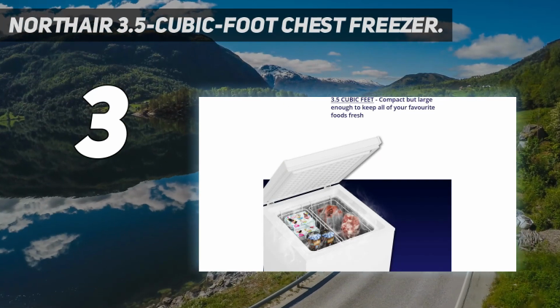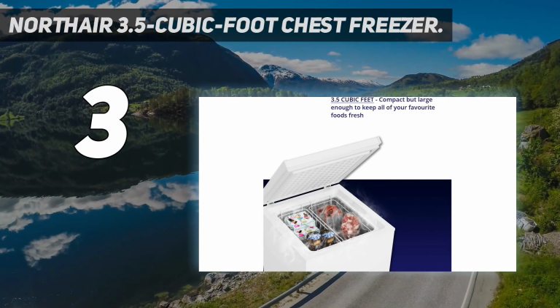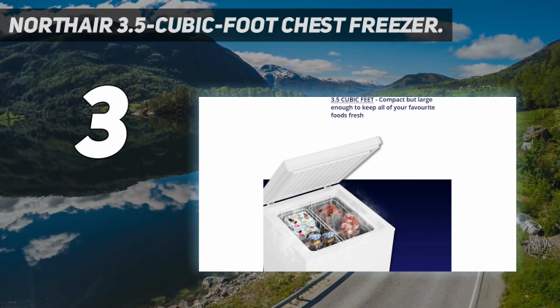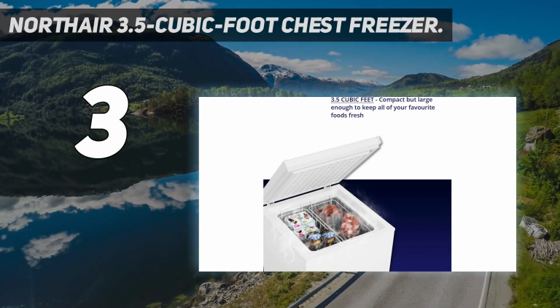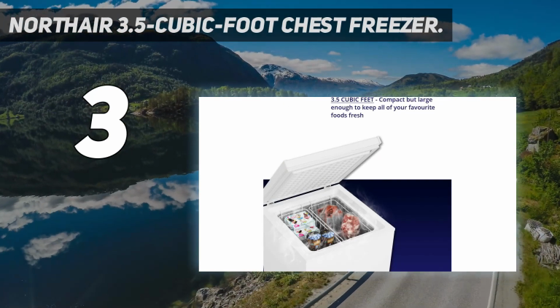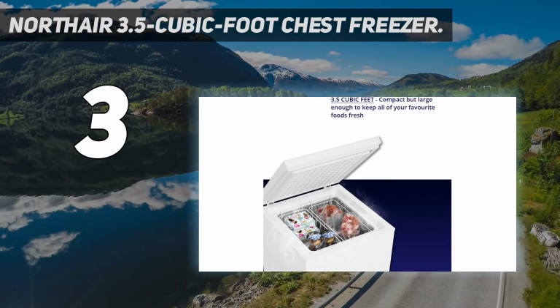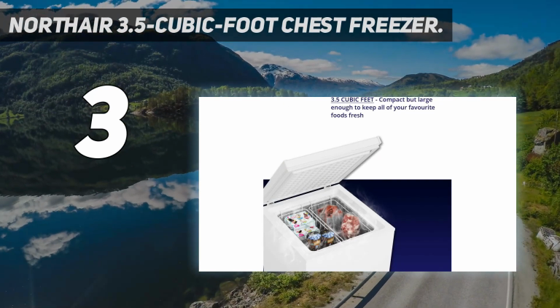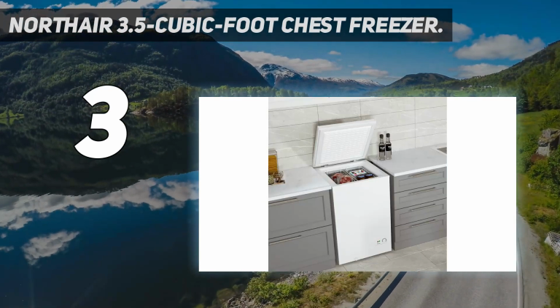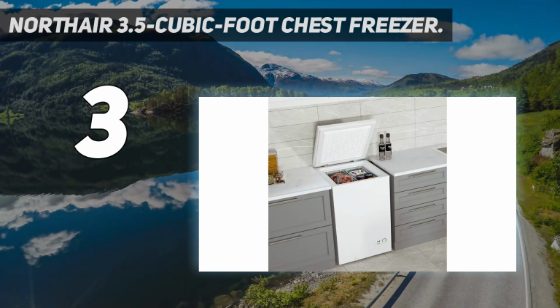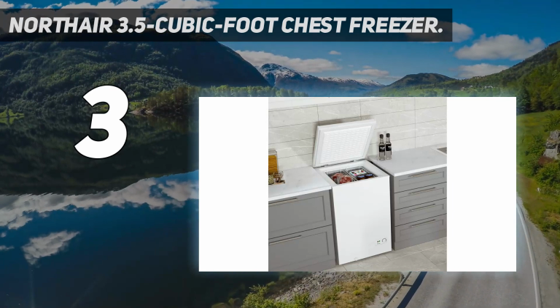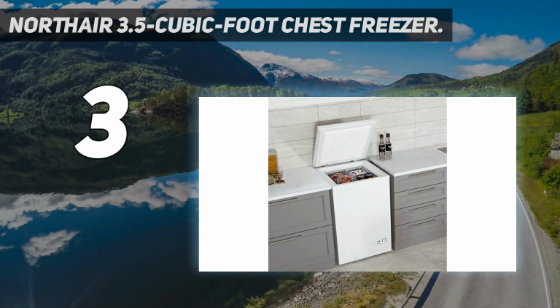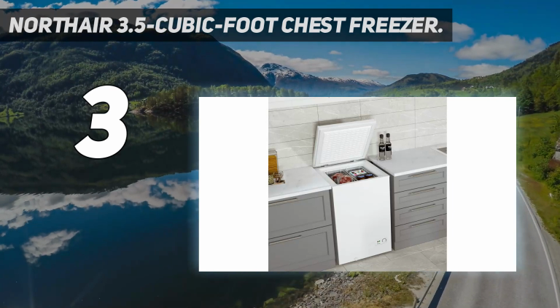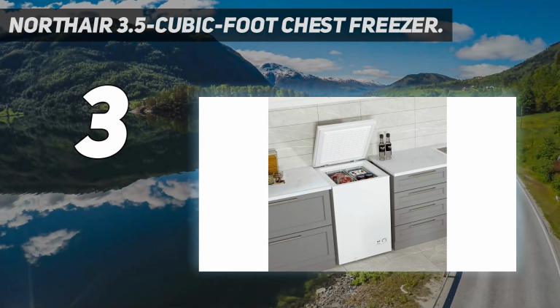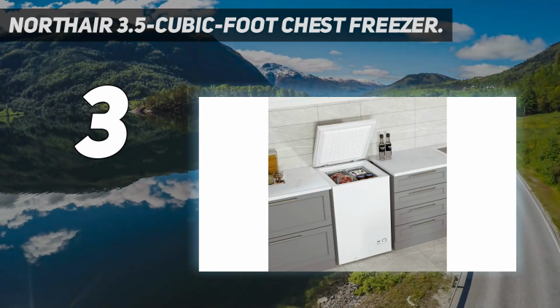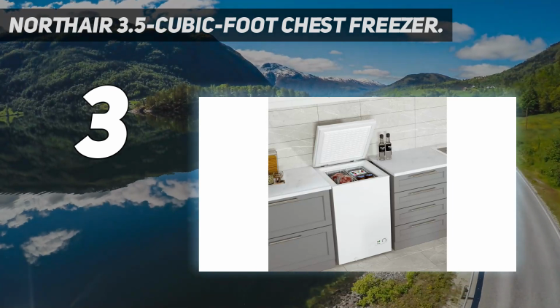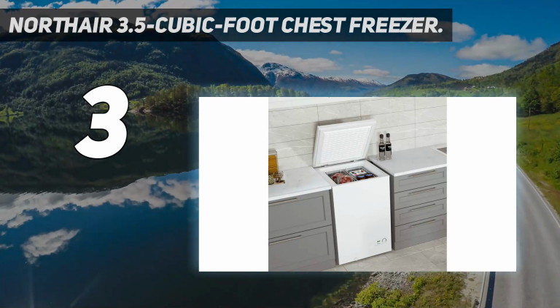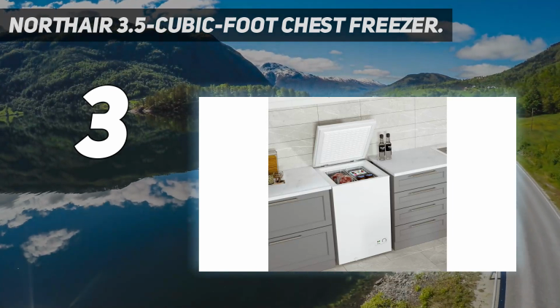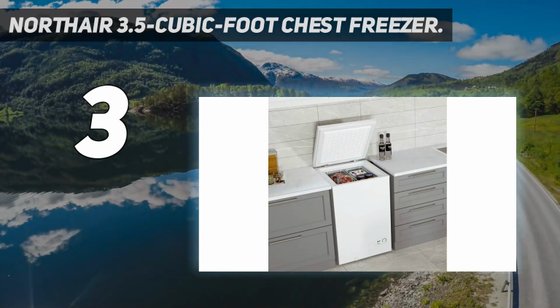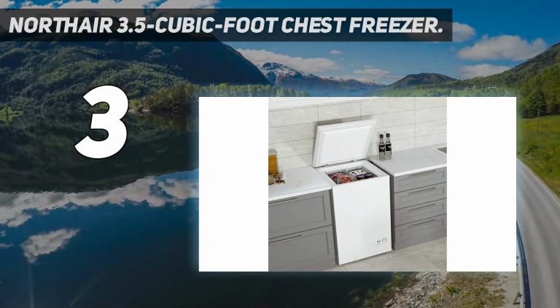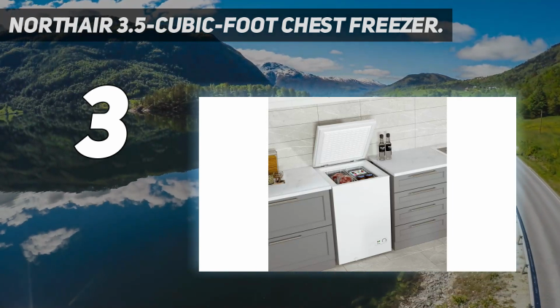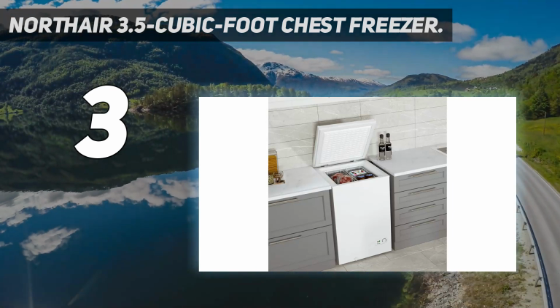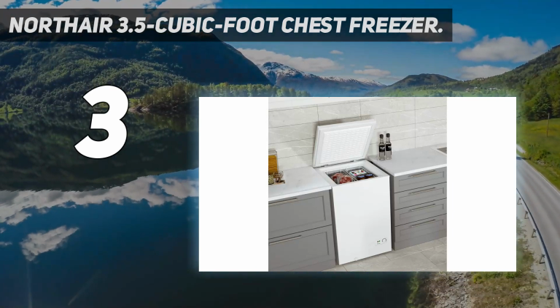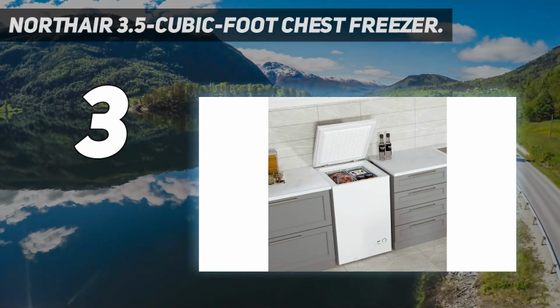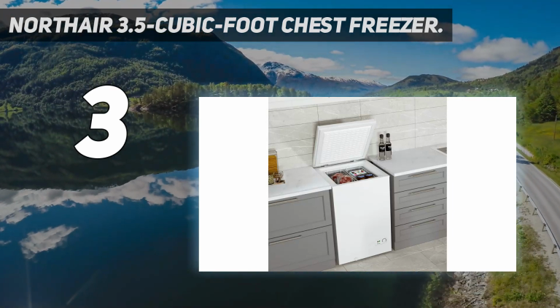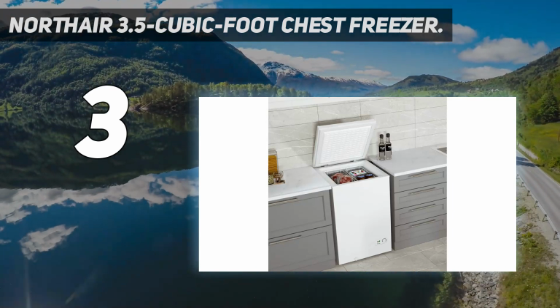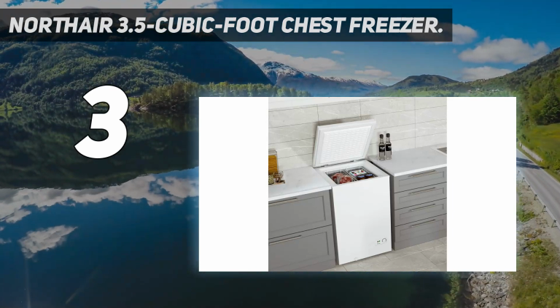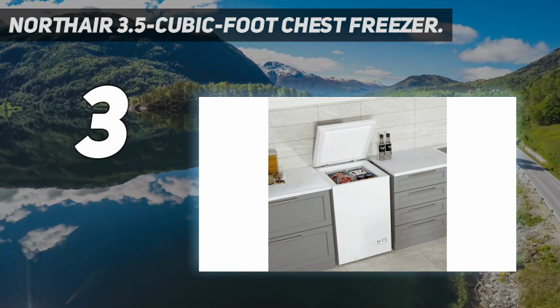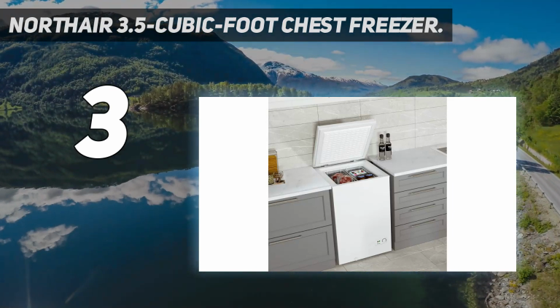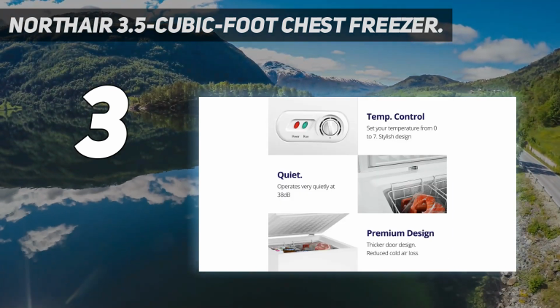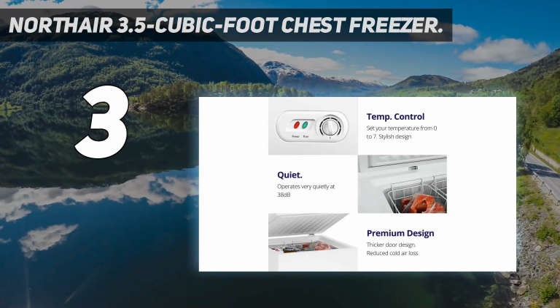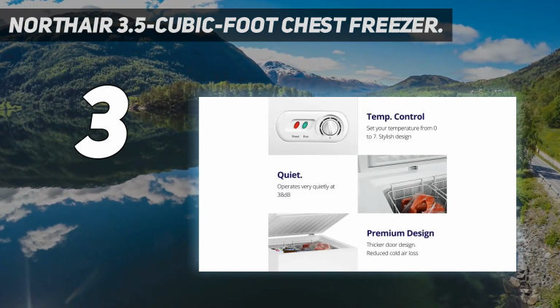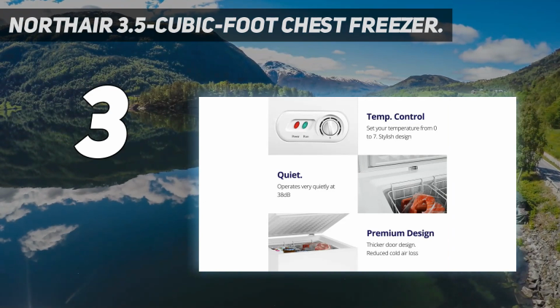It's available in white, black, or red to coordinate with your other appliances, though no interior LED light is a drawback.